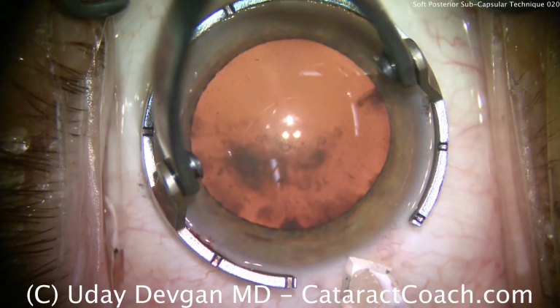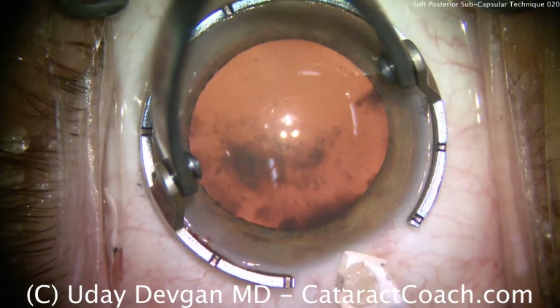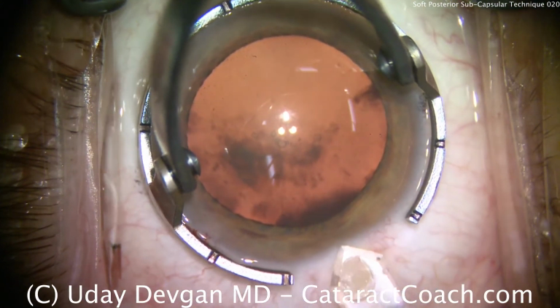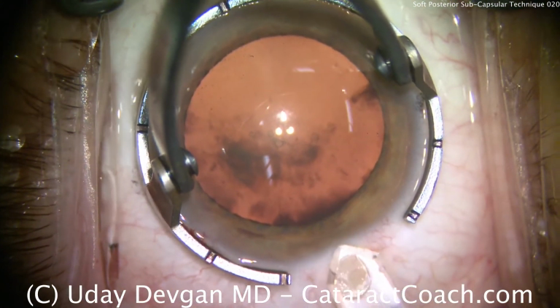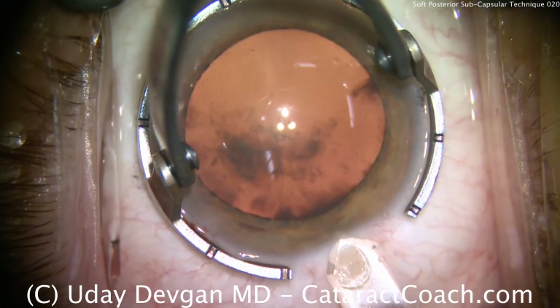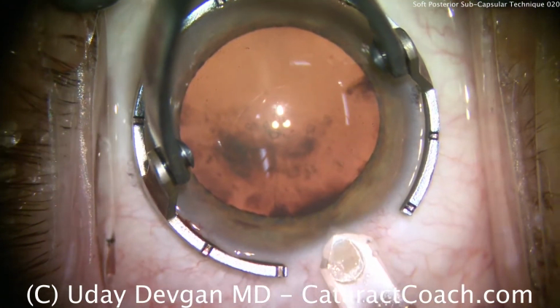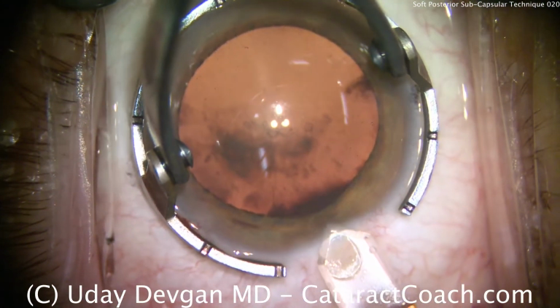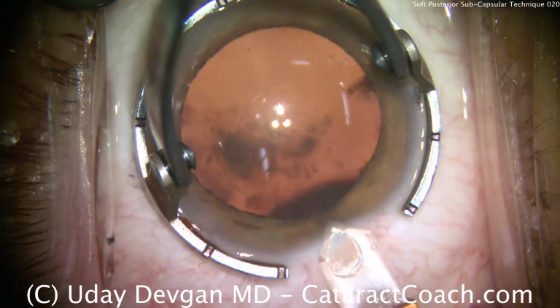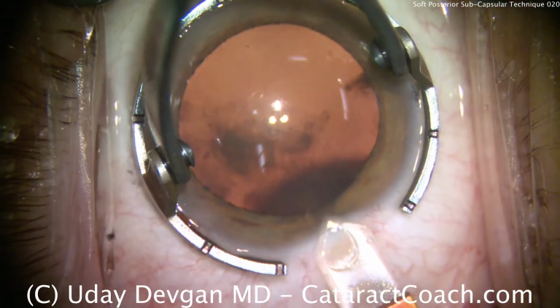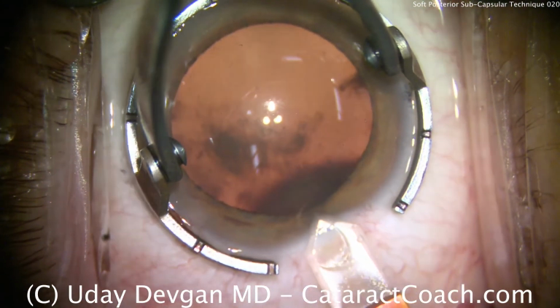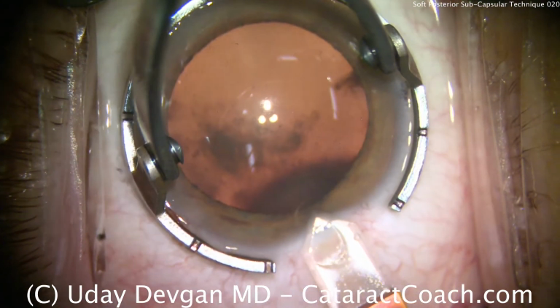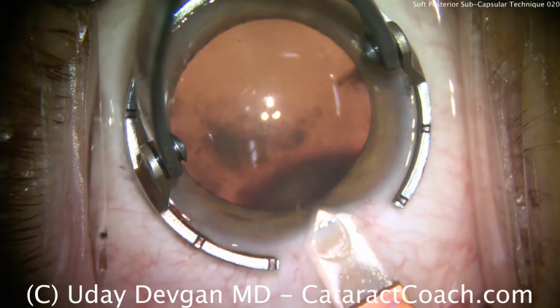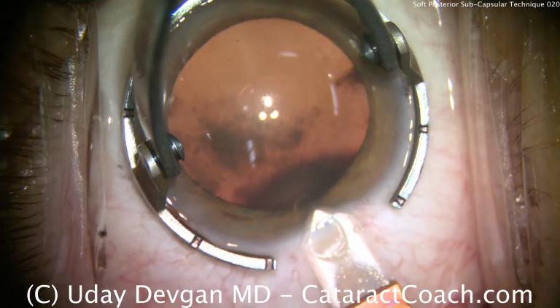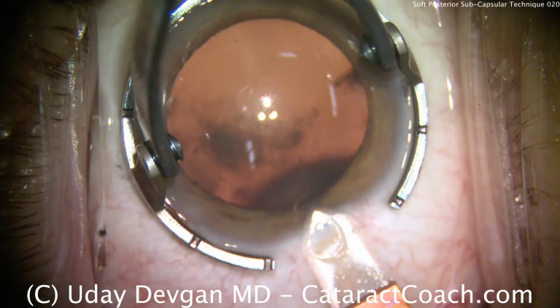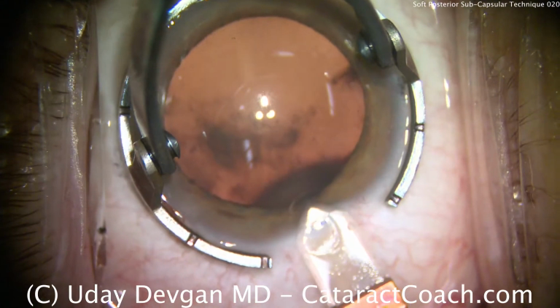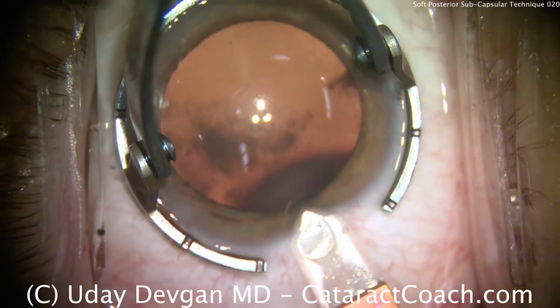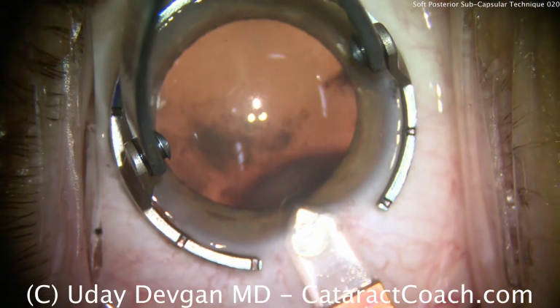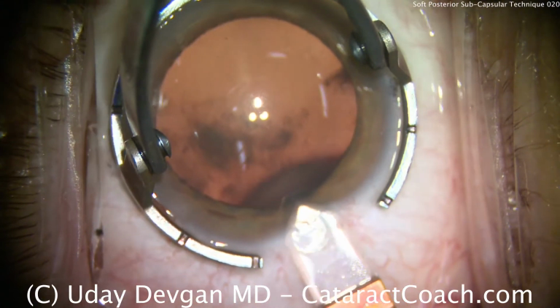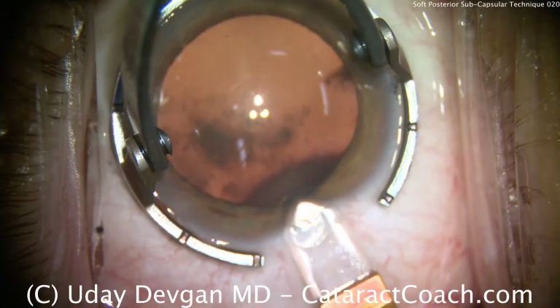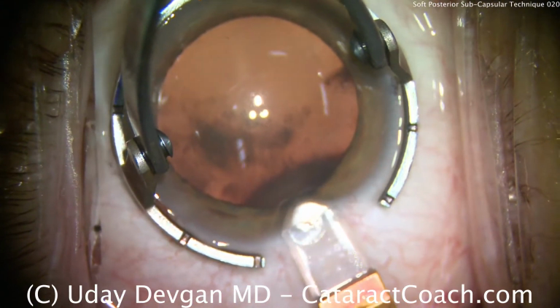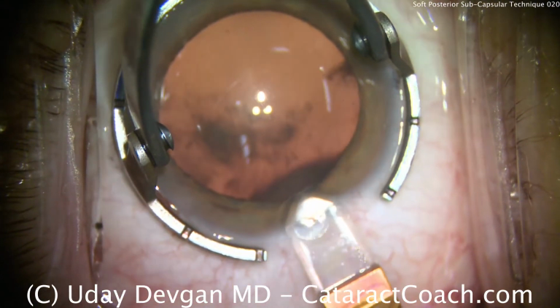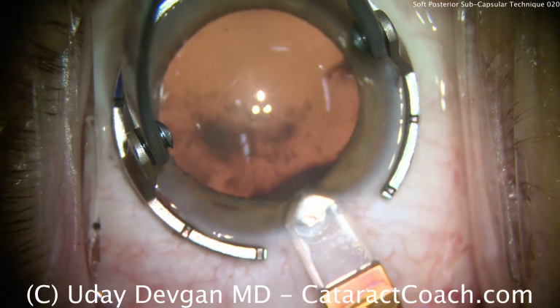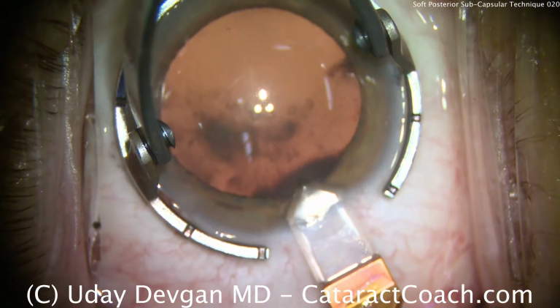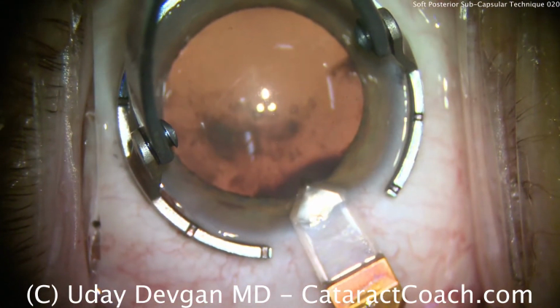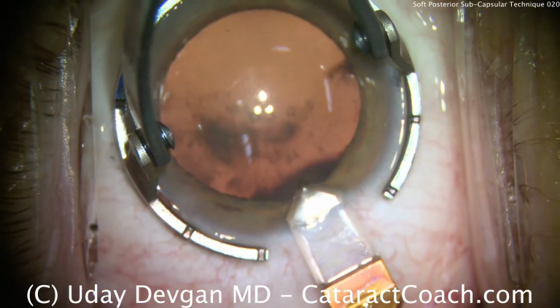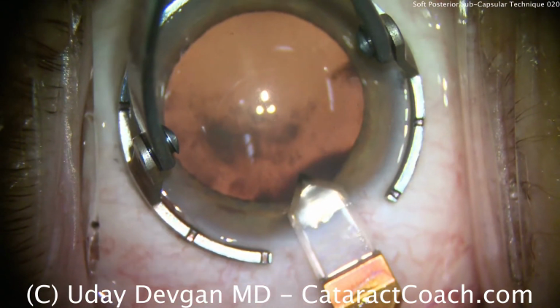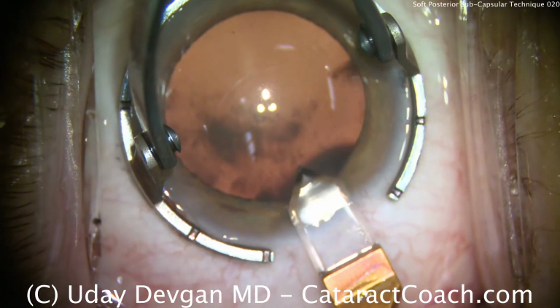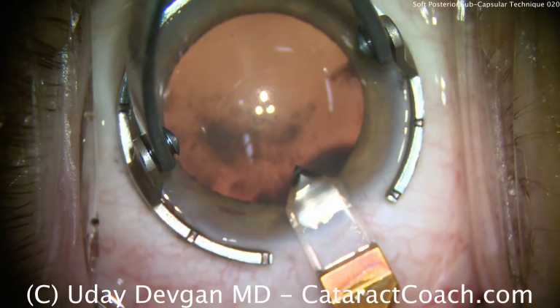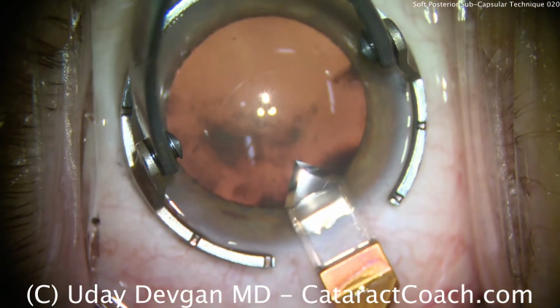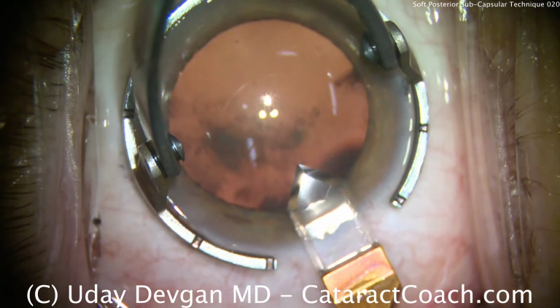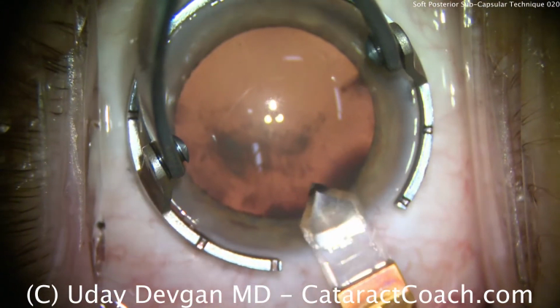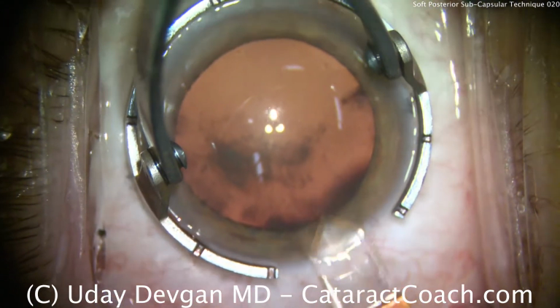A diamond keratome is used to make the main corneal incision. Single plane that looks very good.